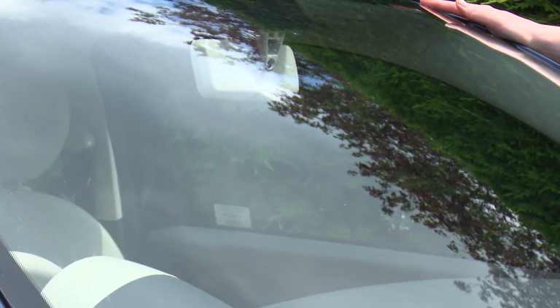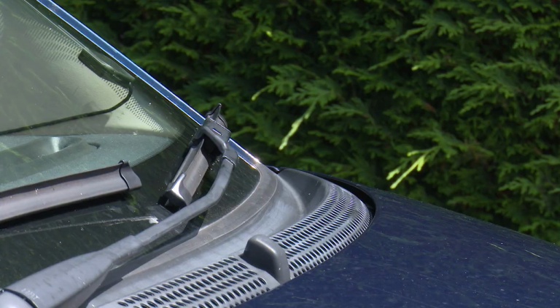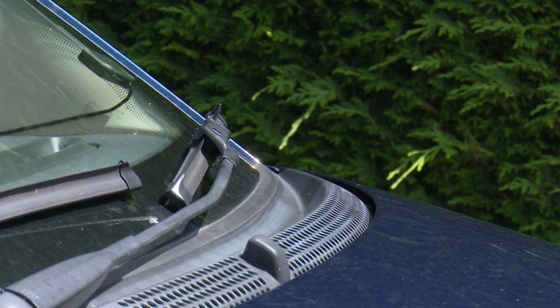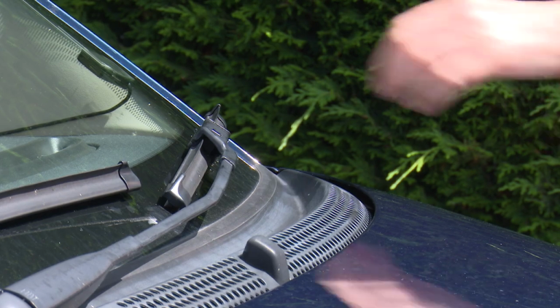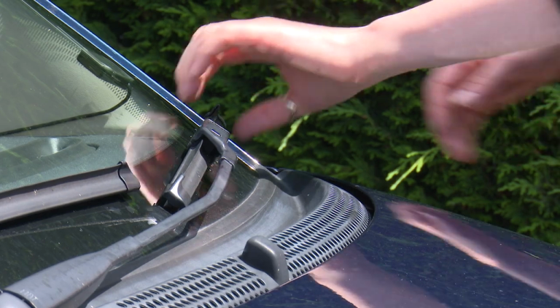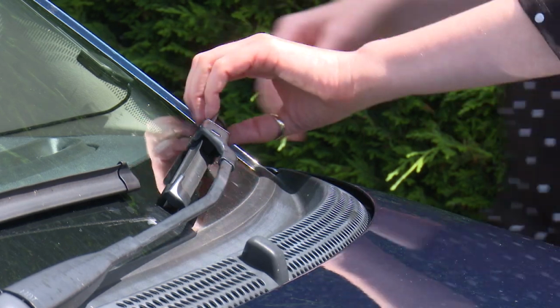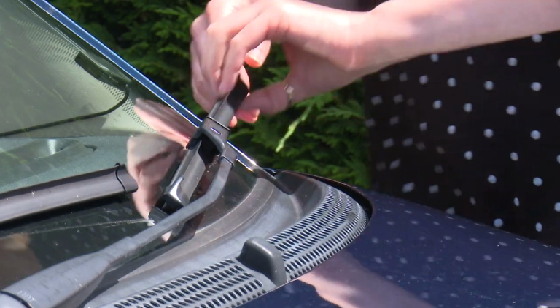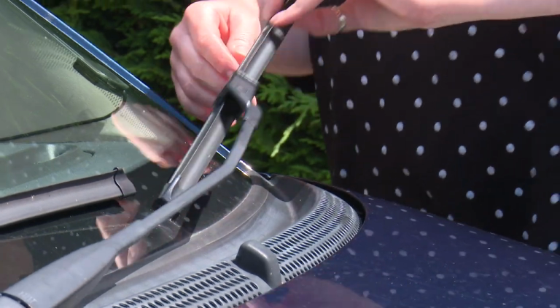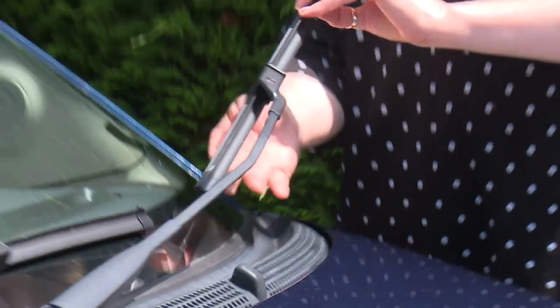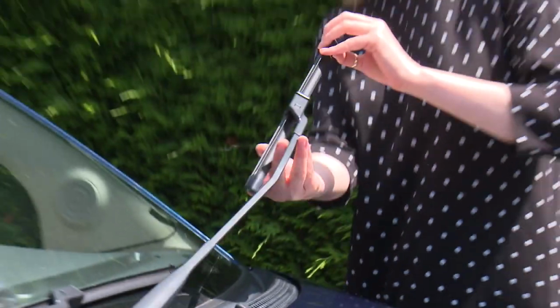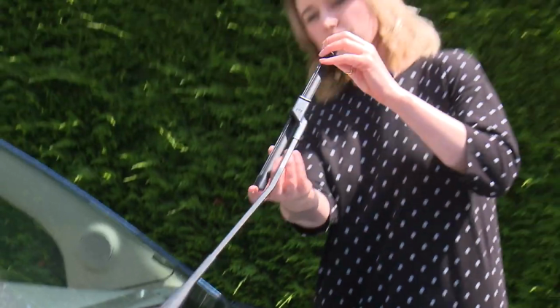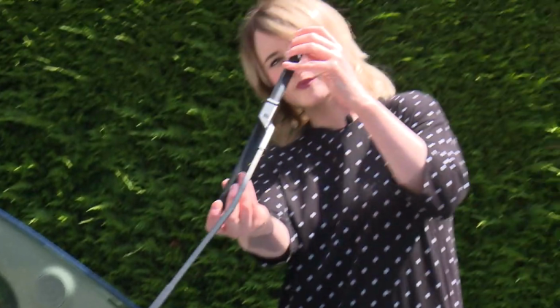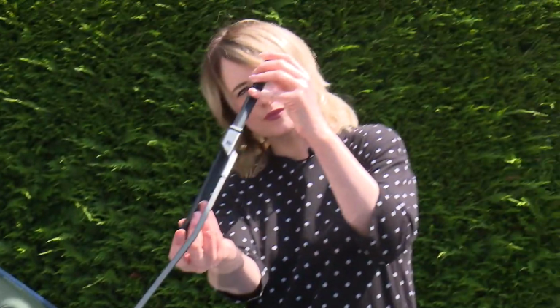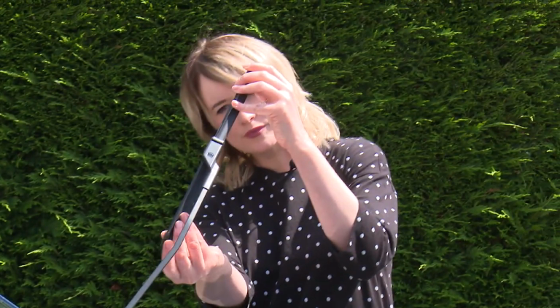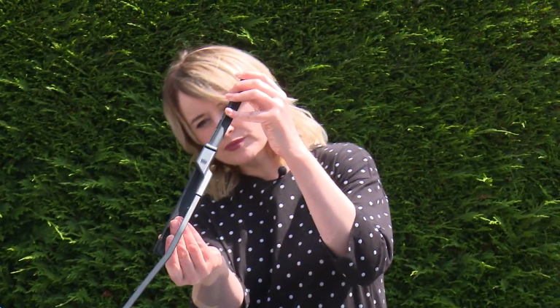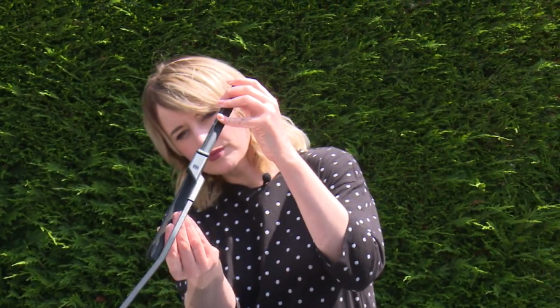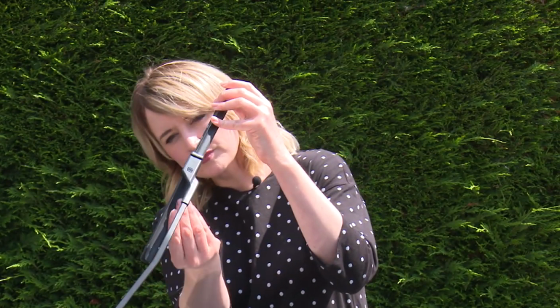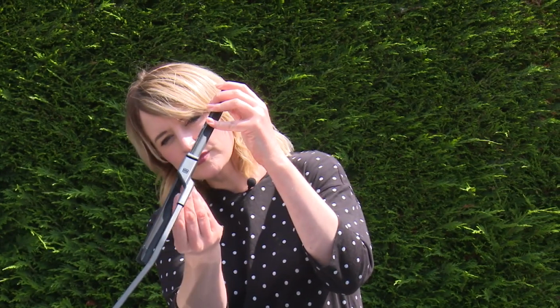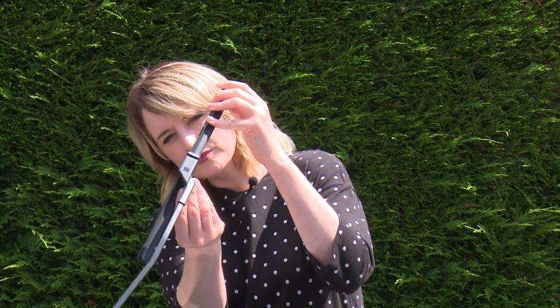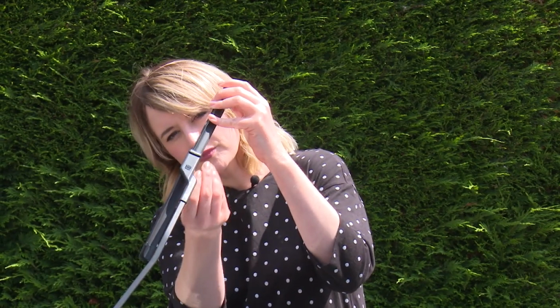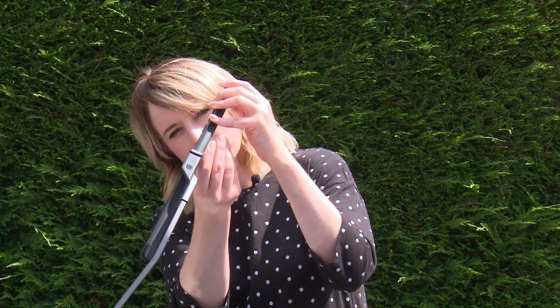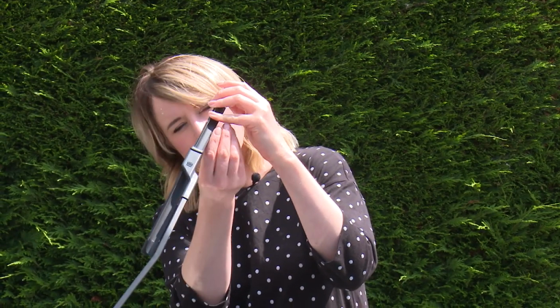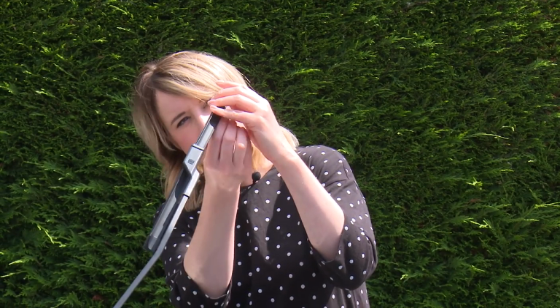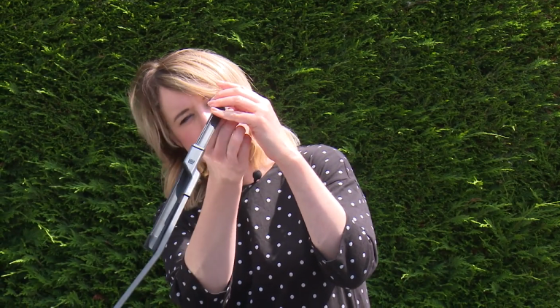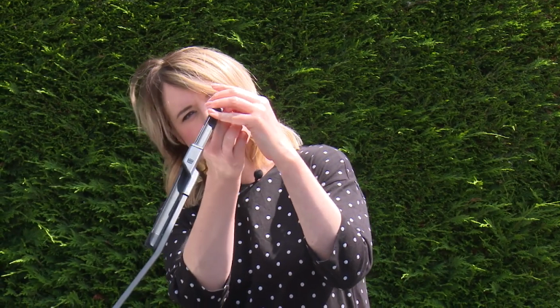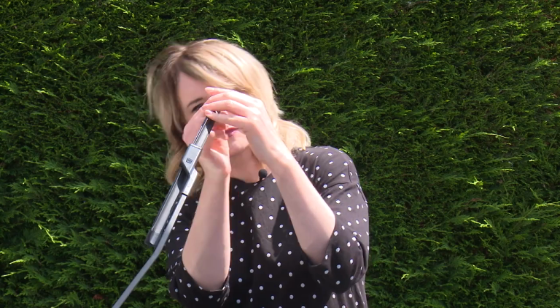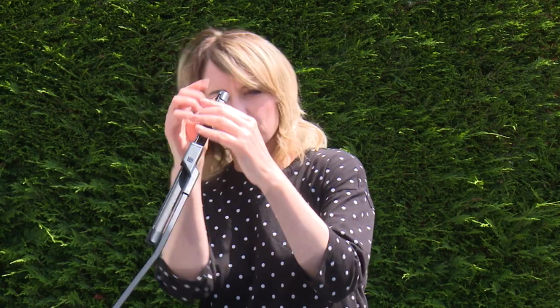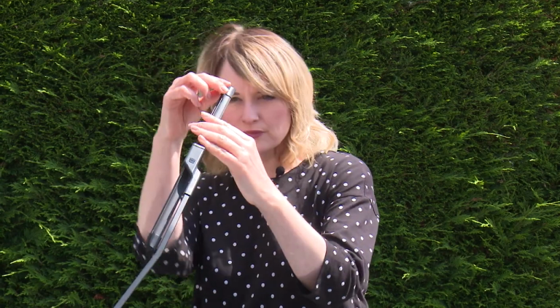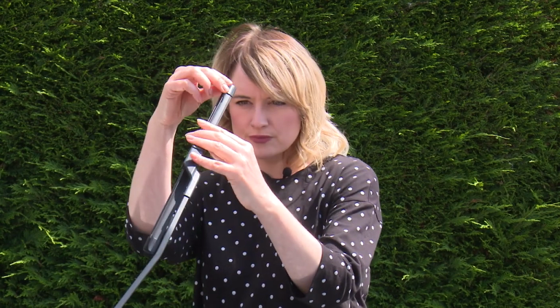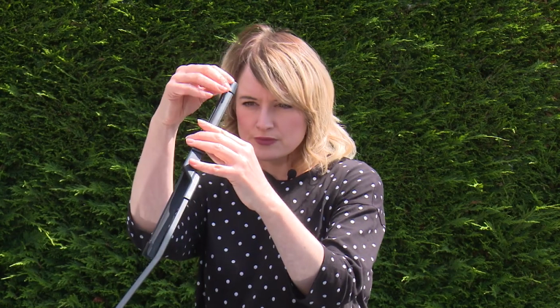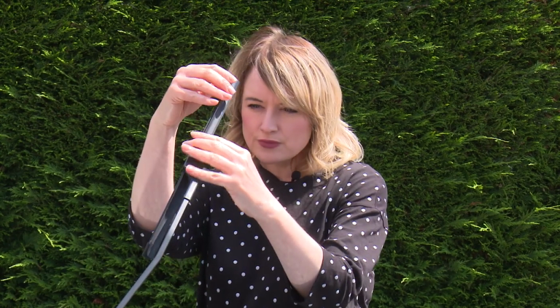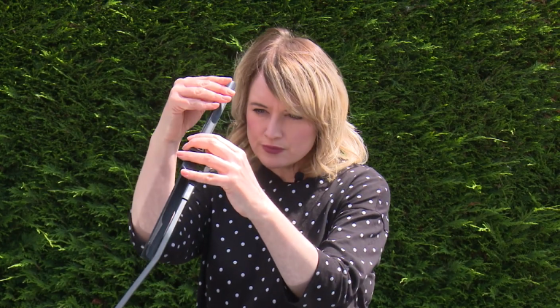Are your wiper blades effective? You should really change them every year. Don't take the chance of them failing the MOT.